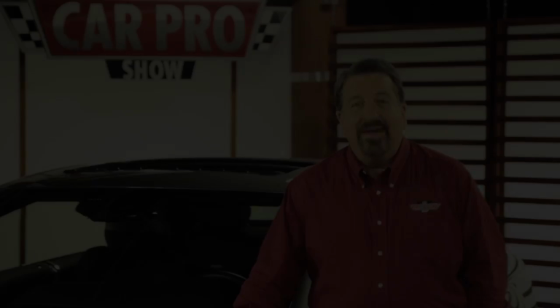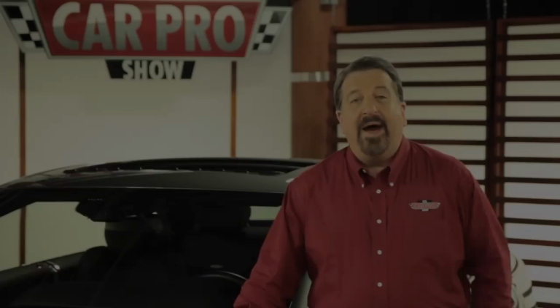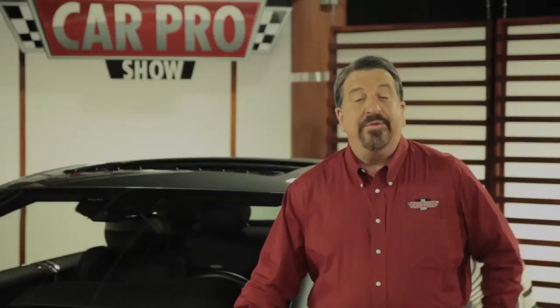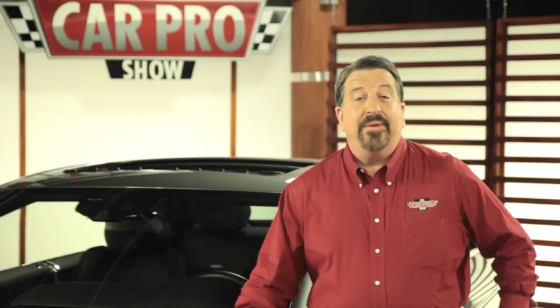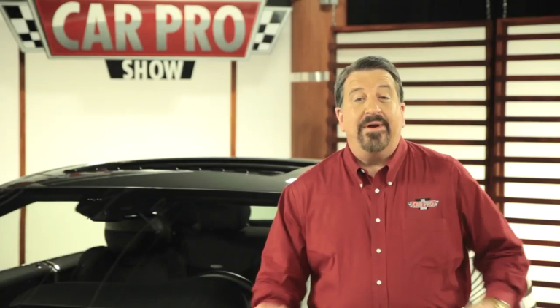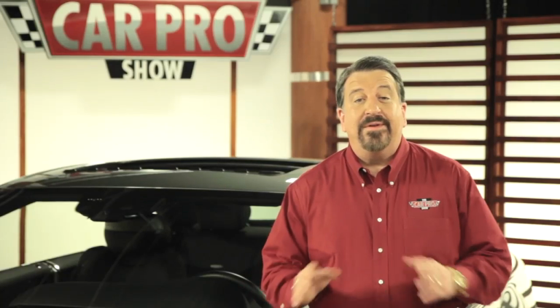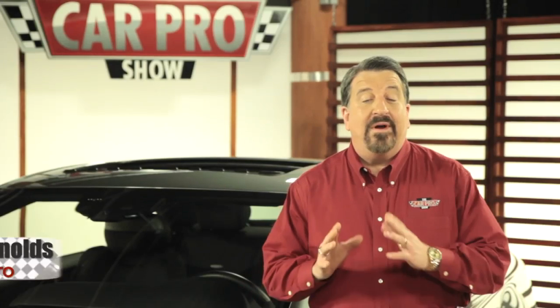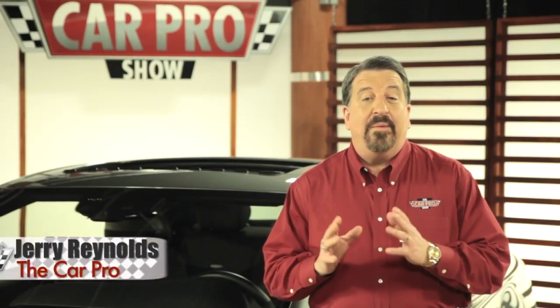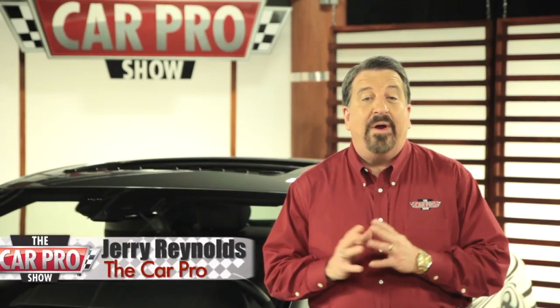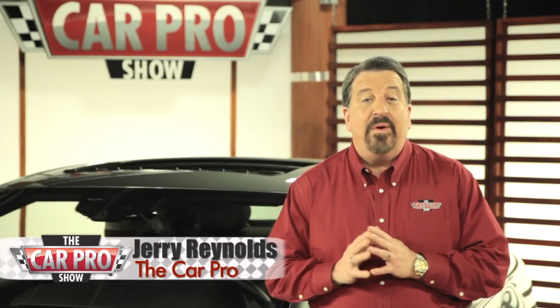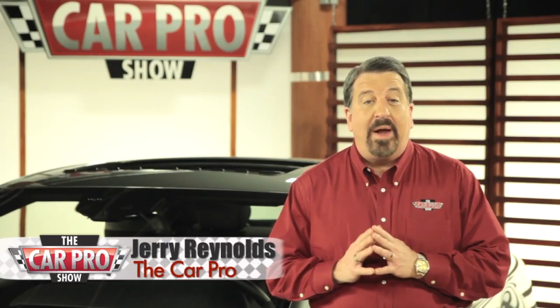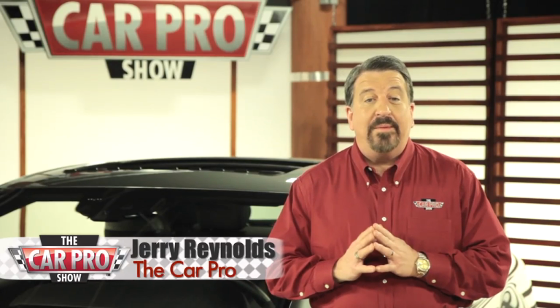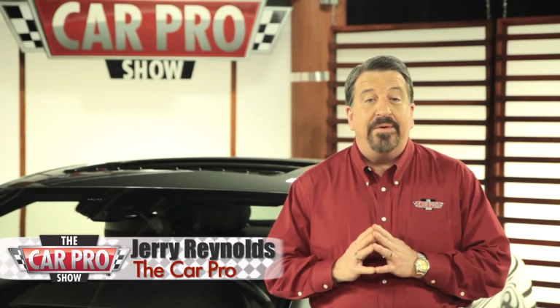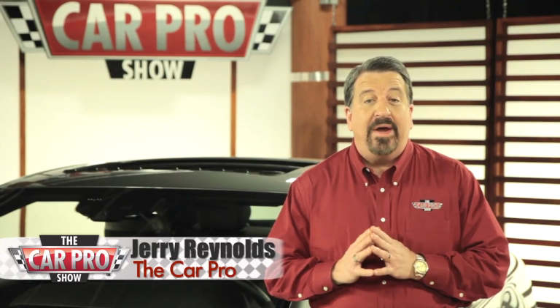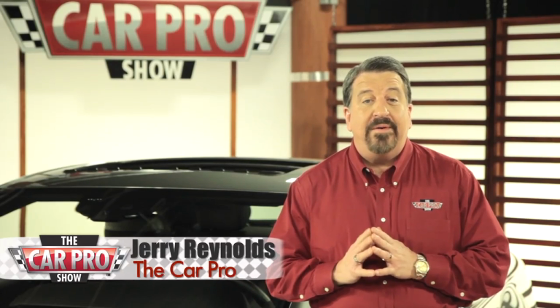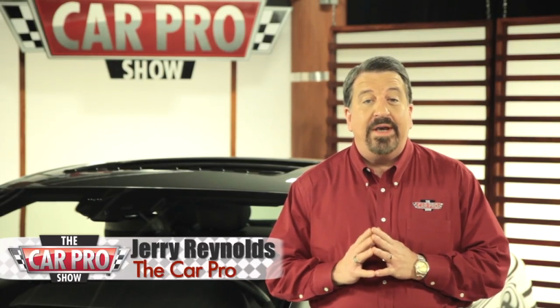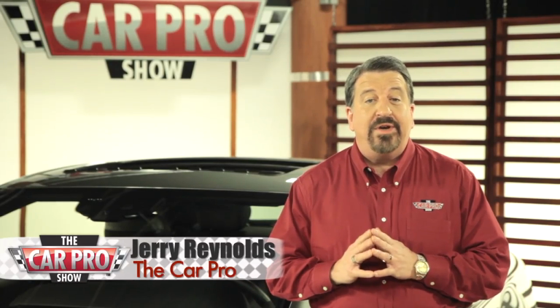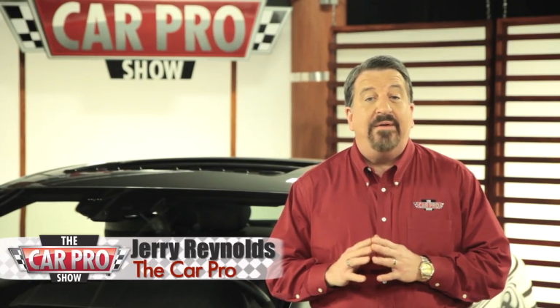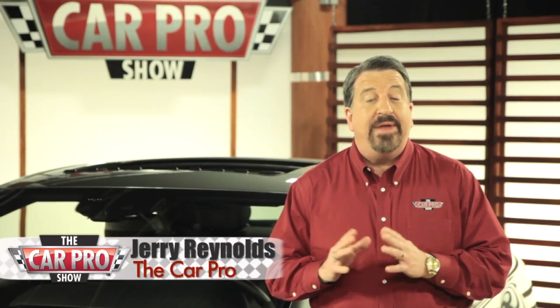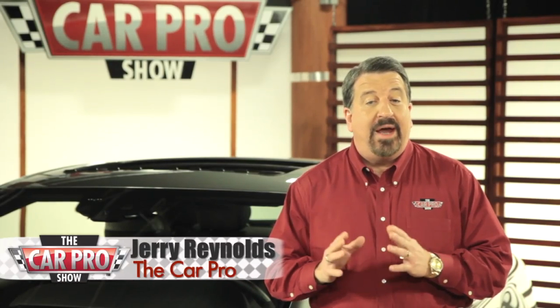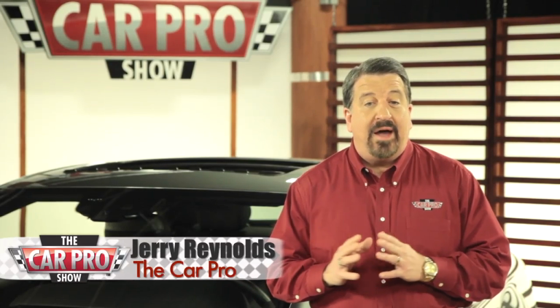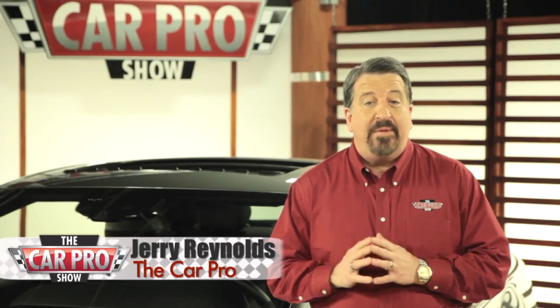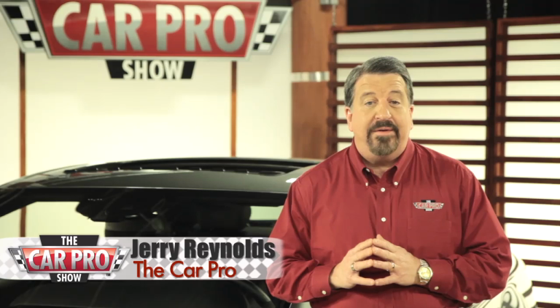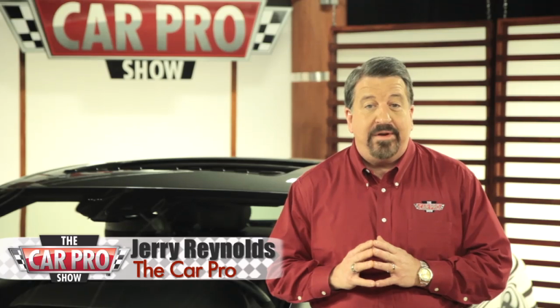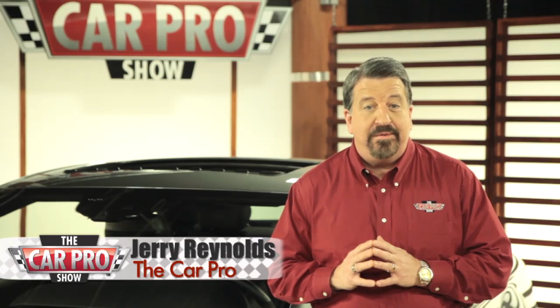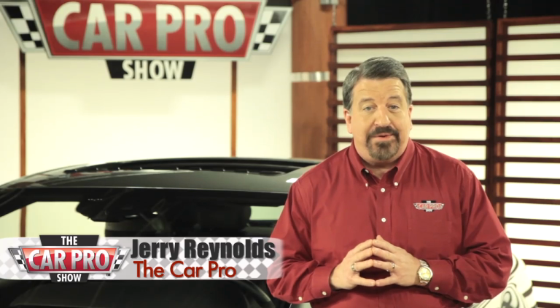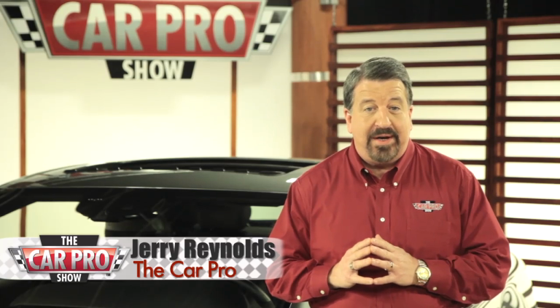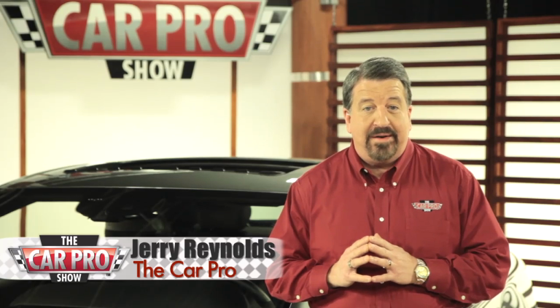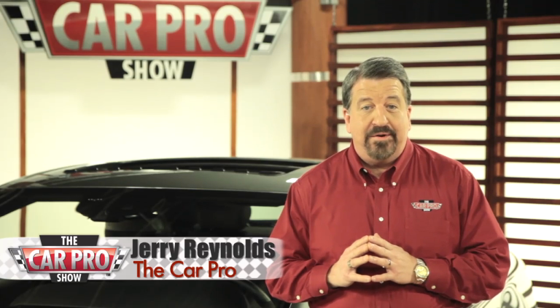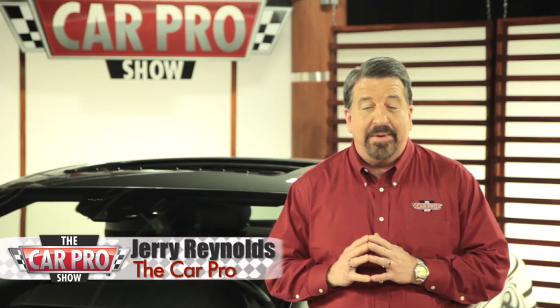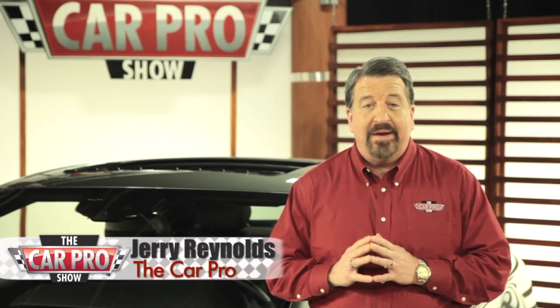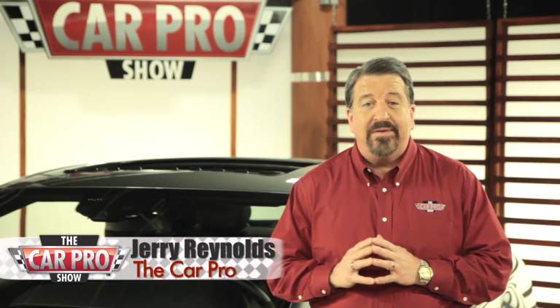I'm Jerry Reynolds, The Car Pro, and welcome to another edition of the Automotive News in 2 Minutes.